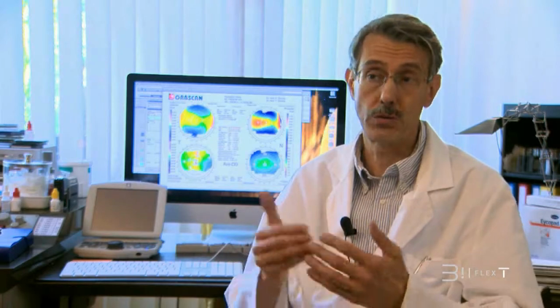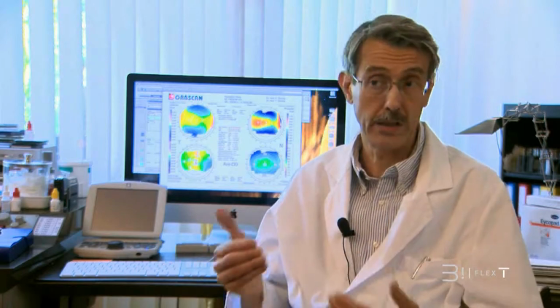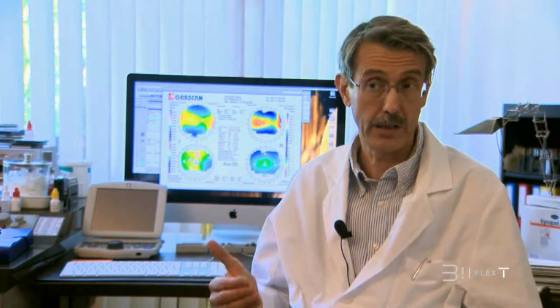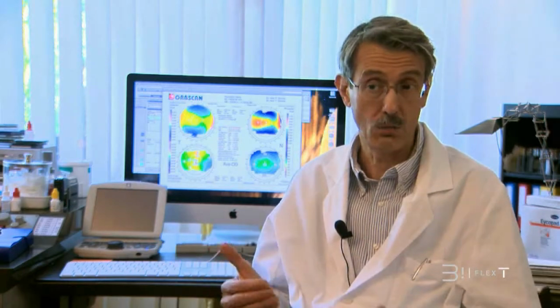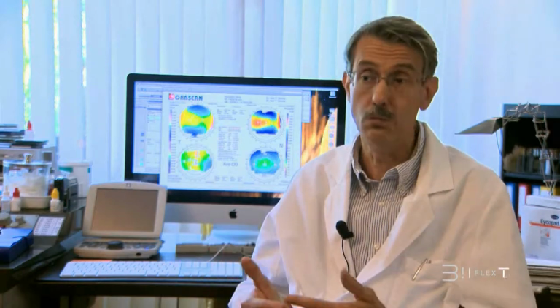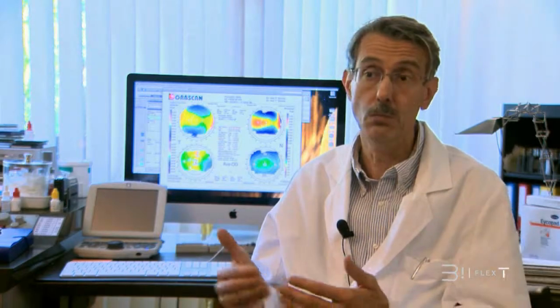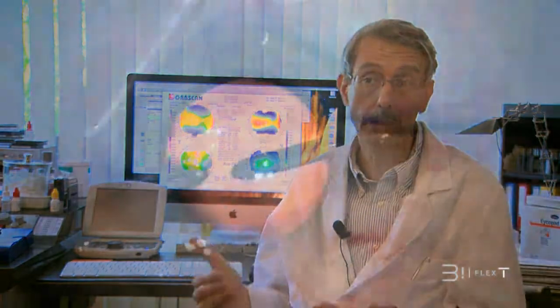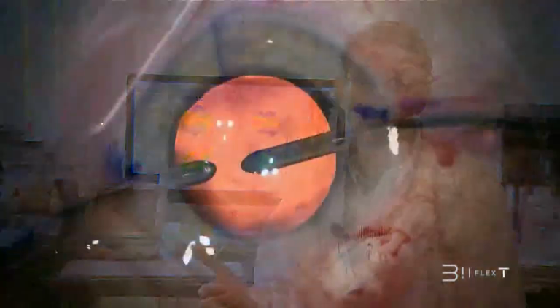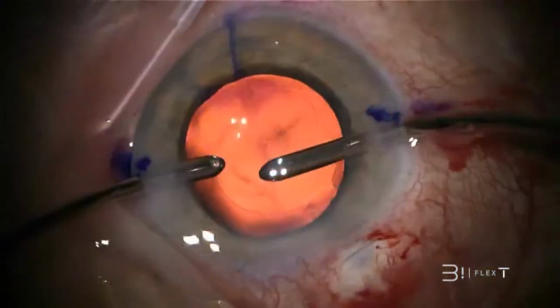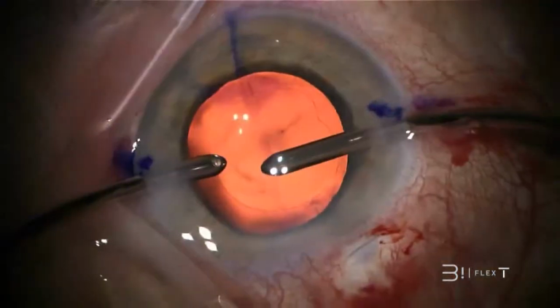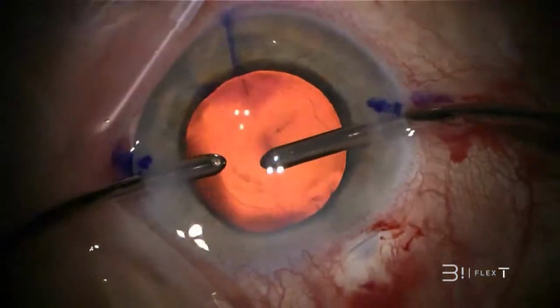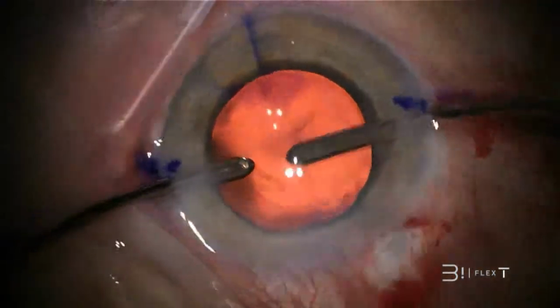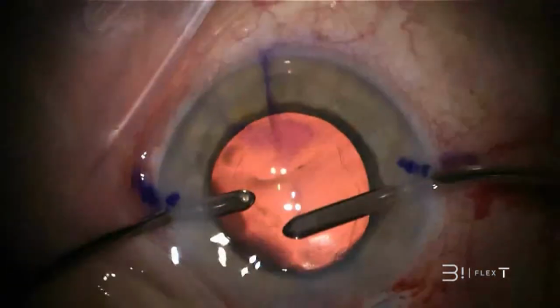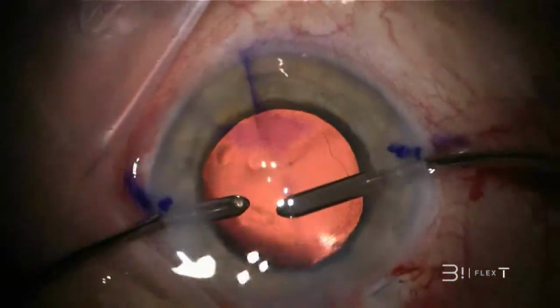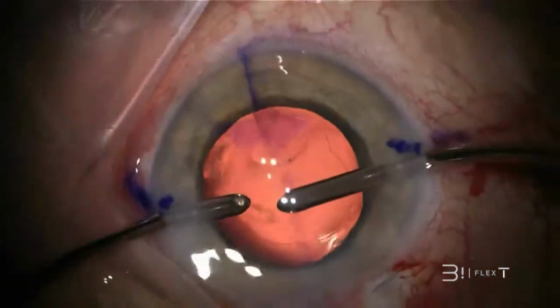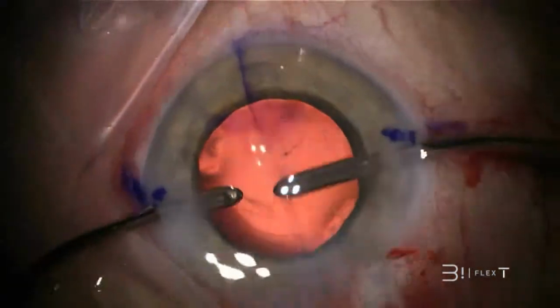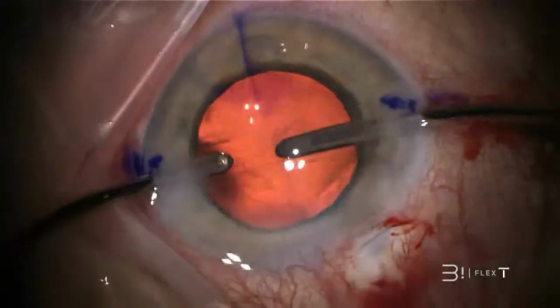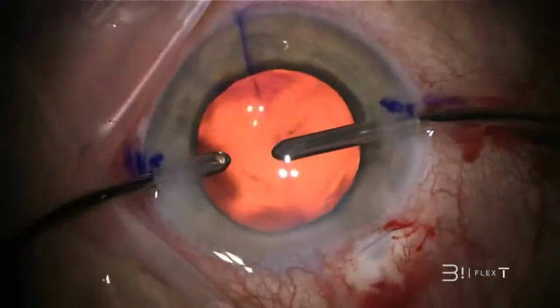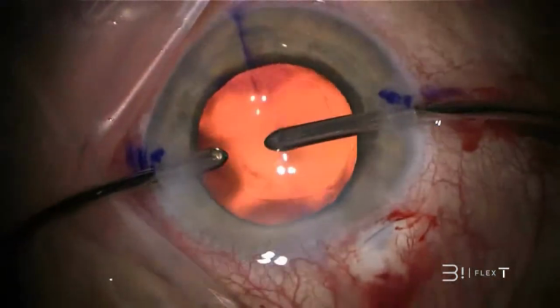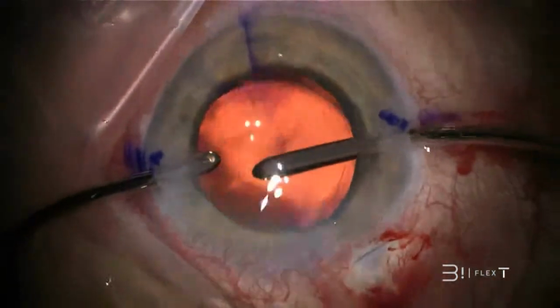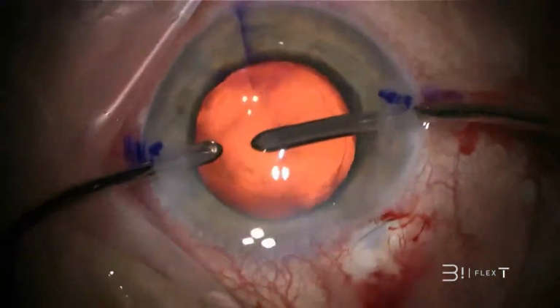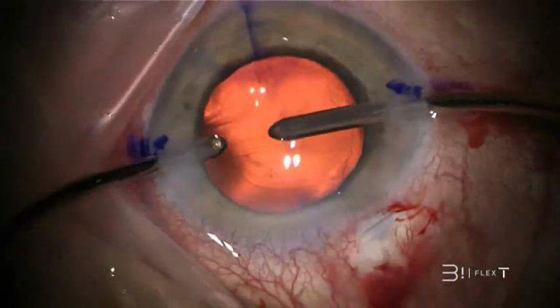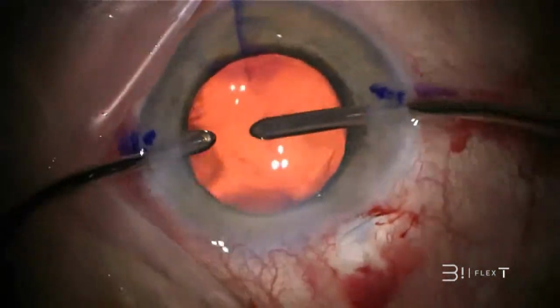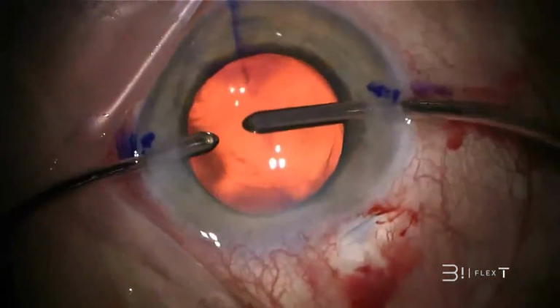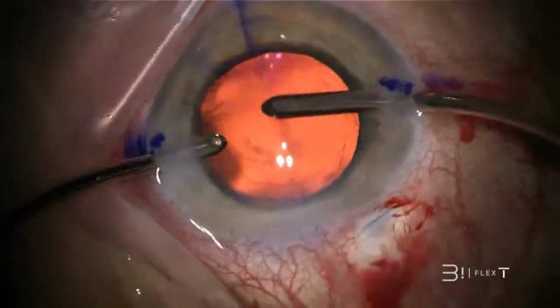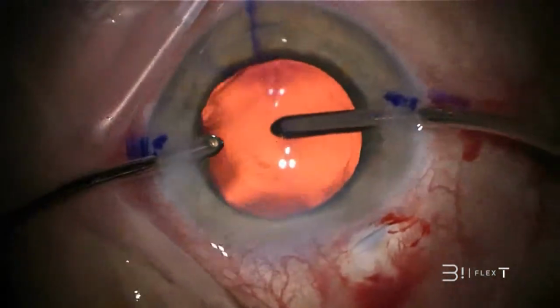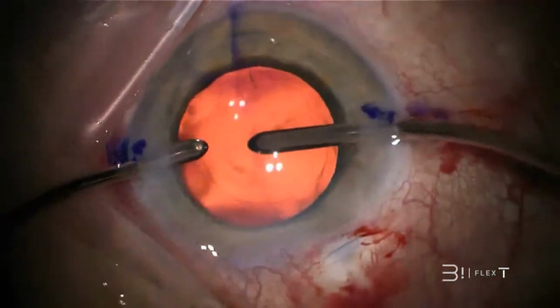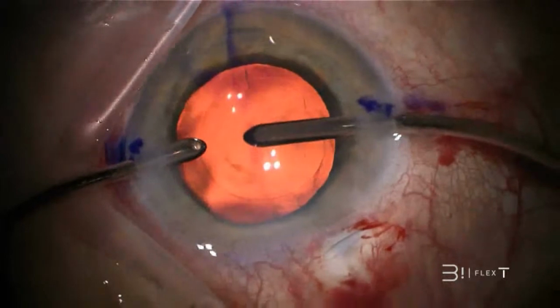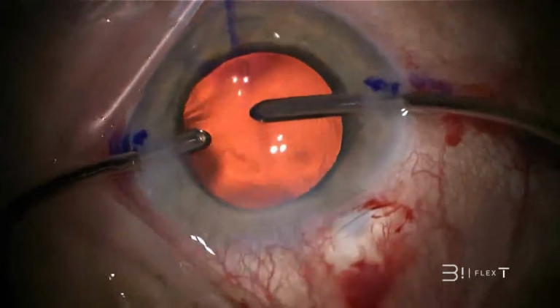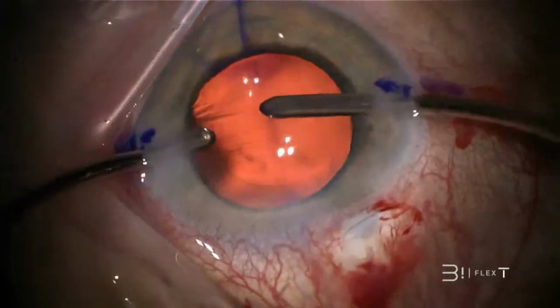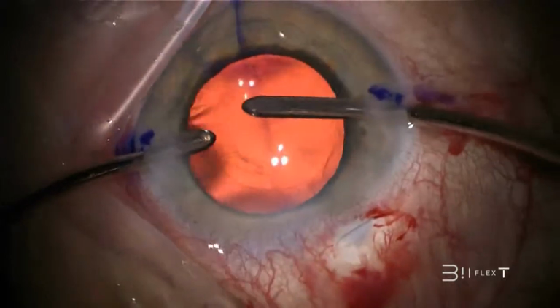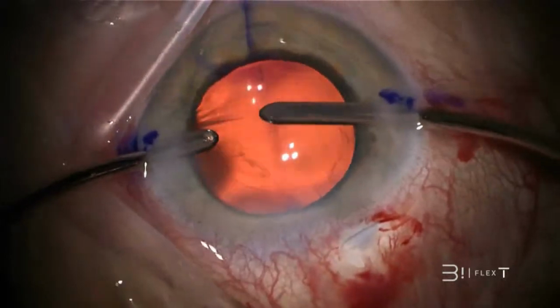With a capsular tension ring, not only does the lens turn easily, but it also then remains in the desired position.